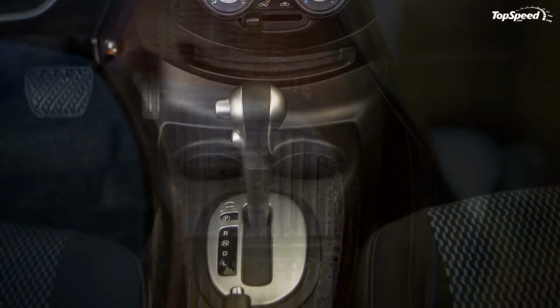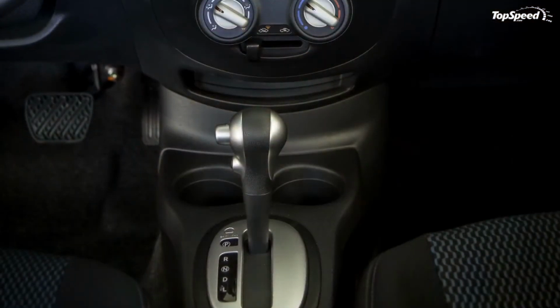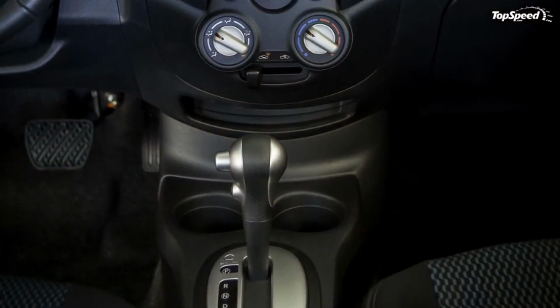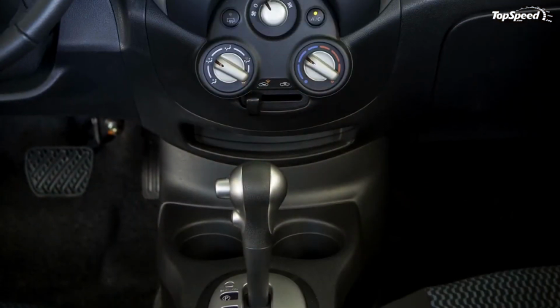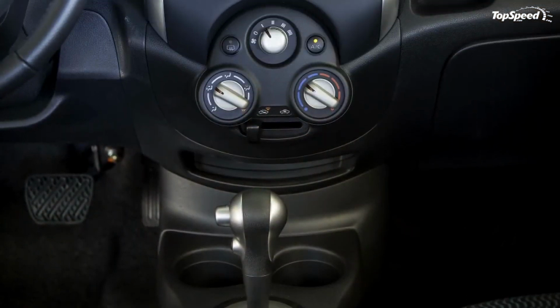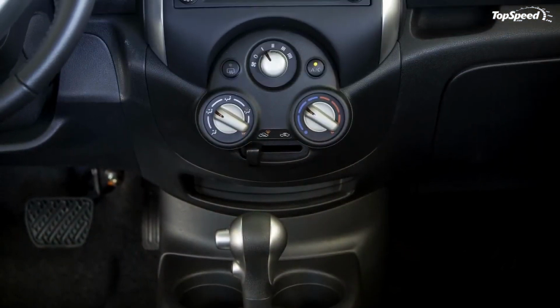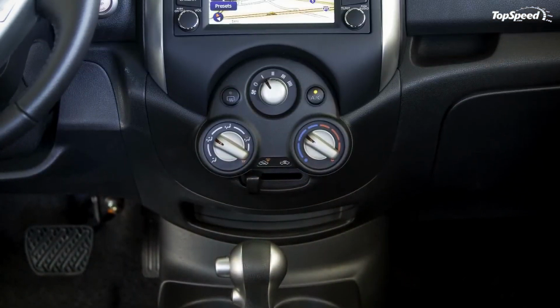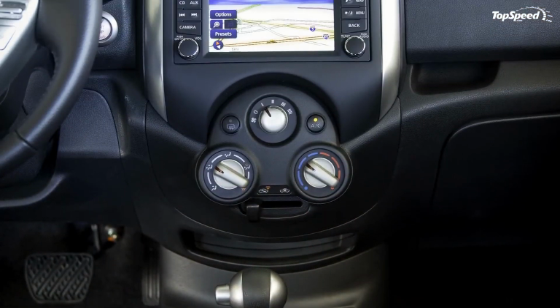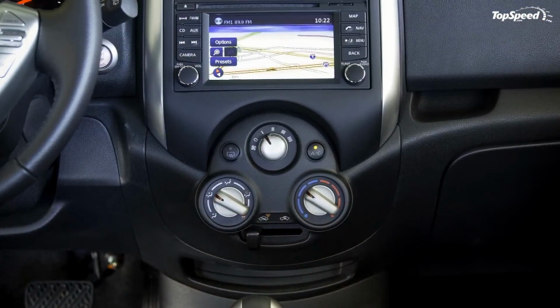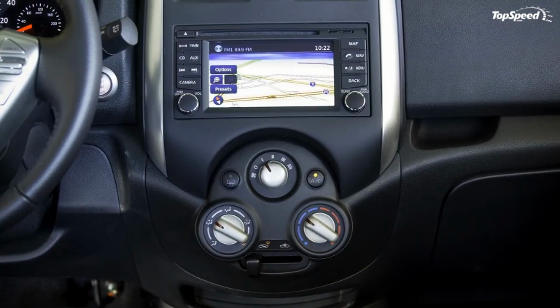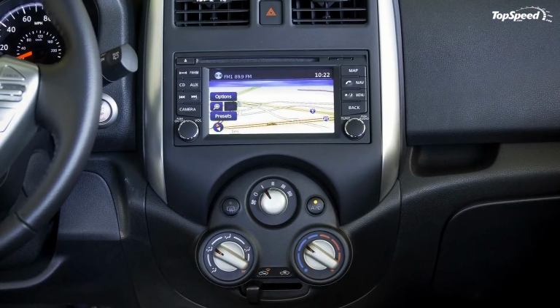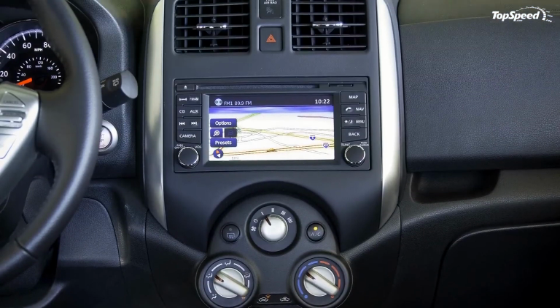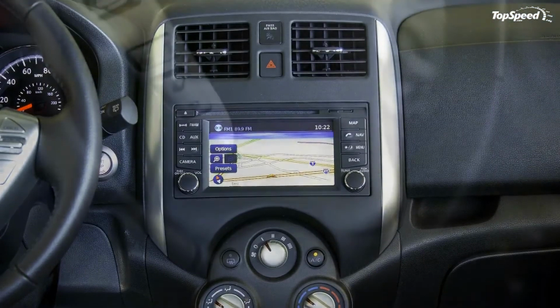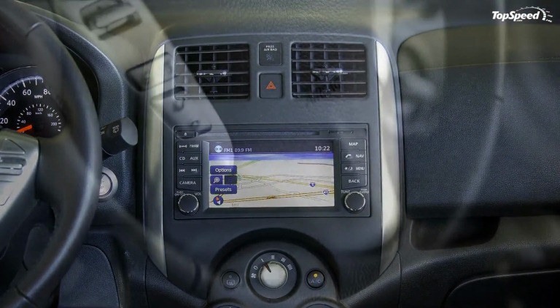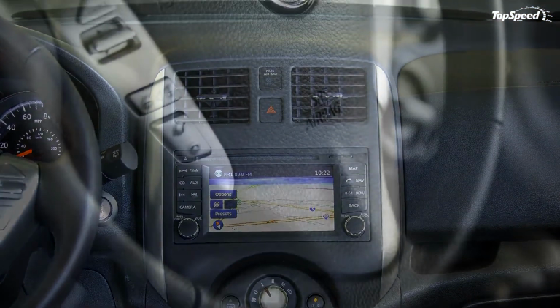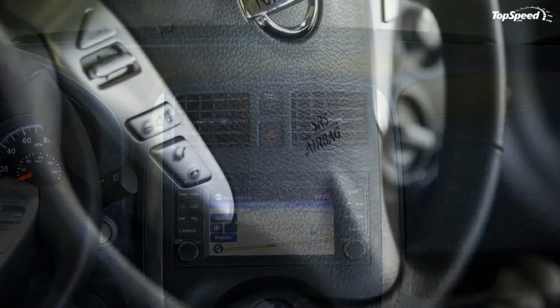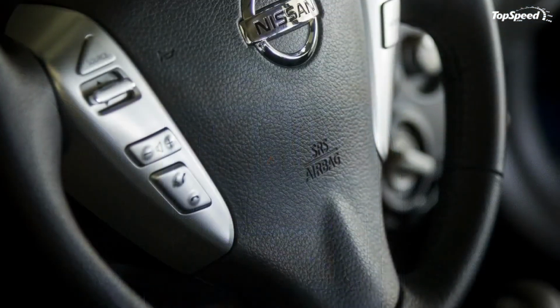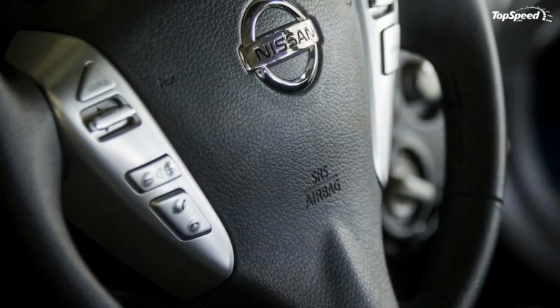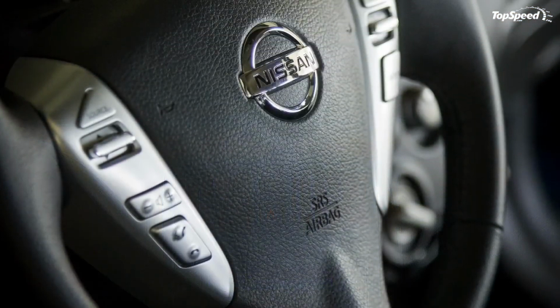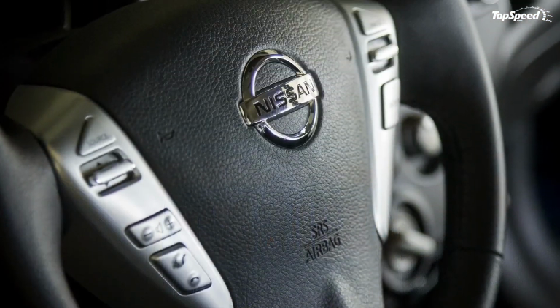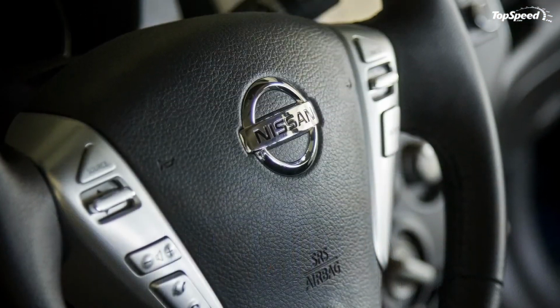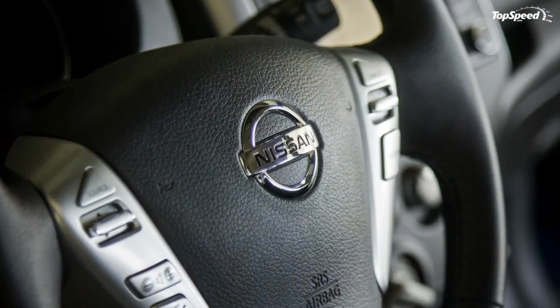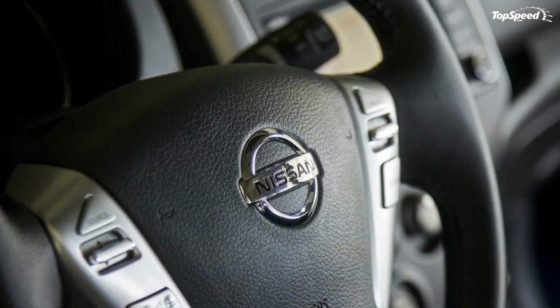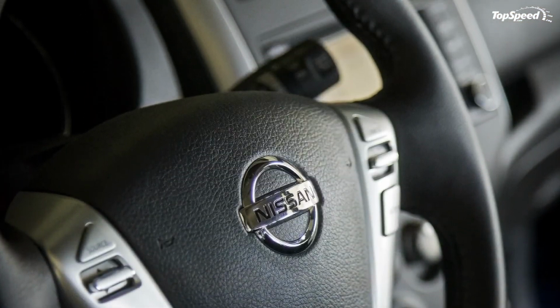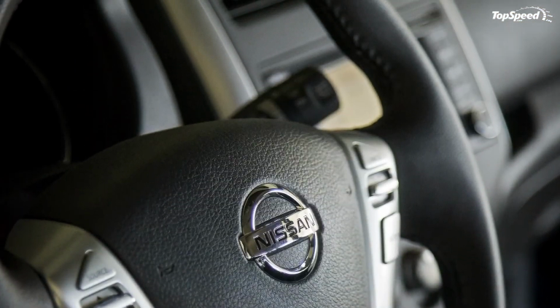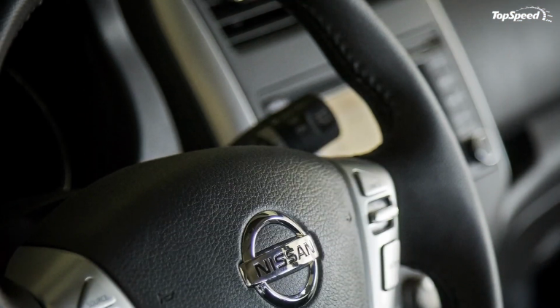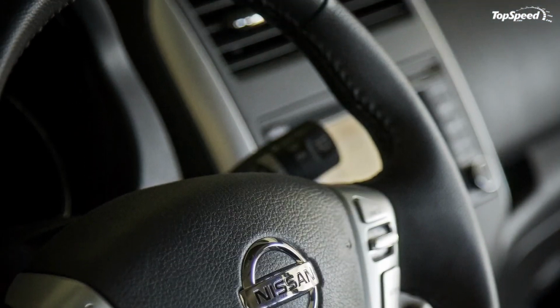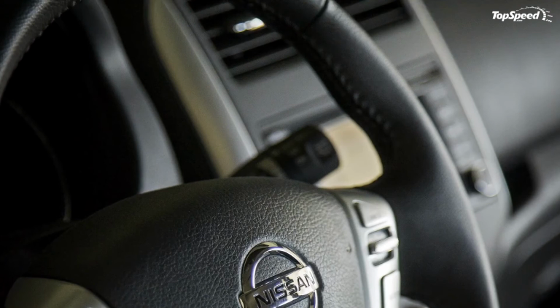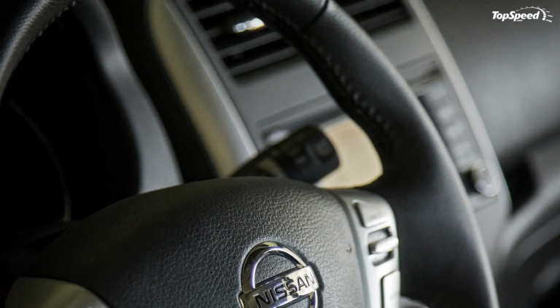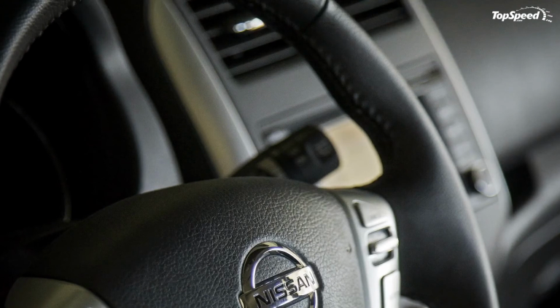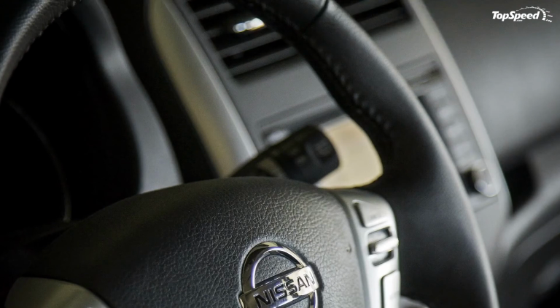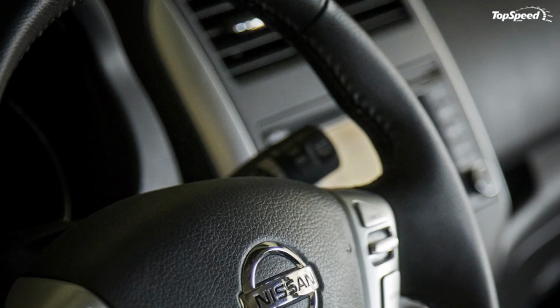Highlights of the Versa Note include its hatchback utility, highly efficient fuel economy, and impressive standard equipment, though it is limited to just one engine option.